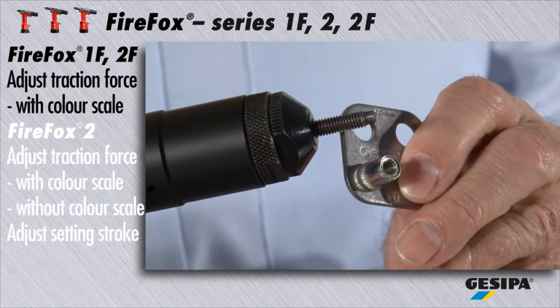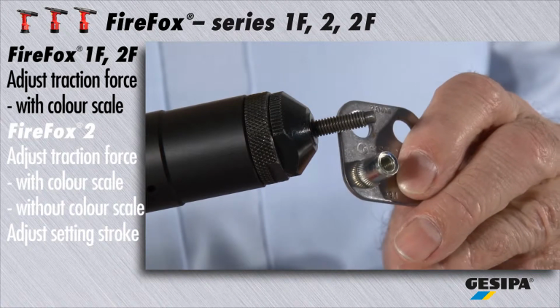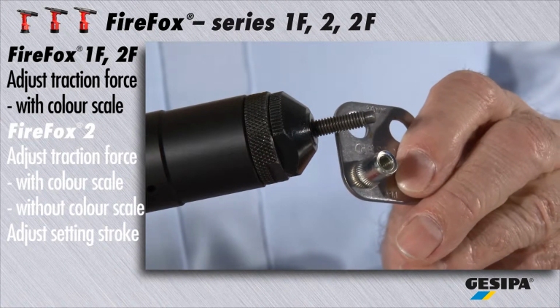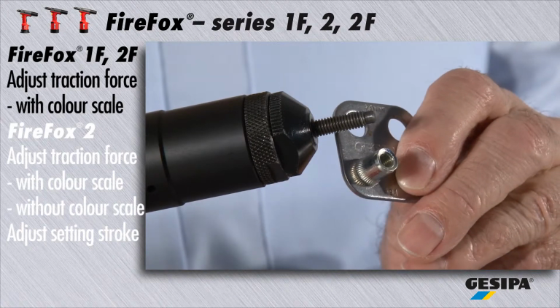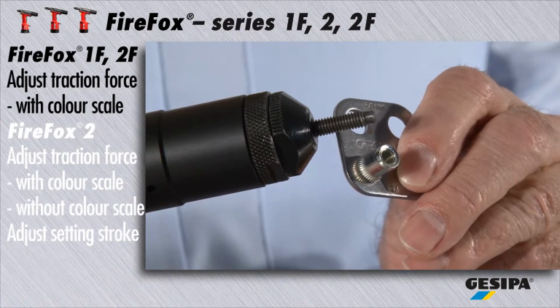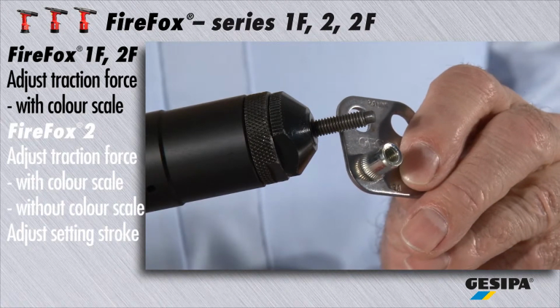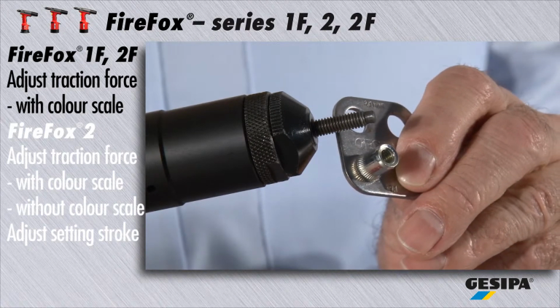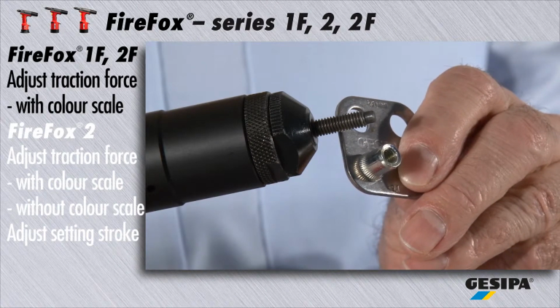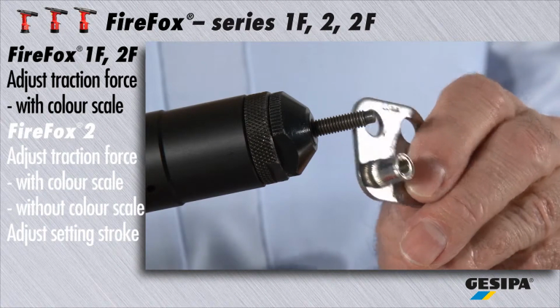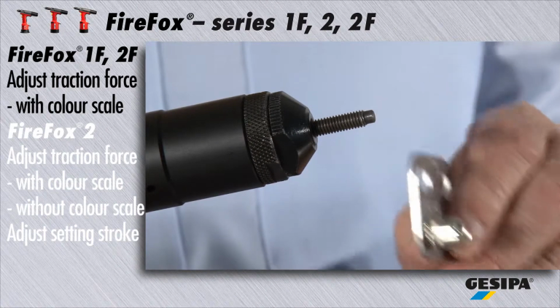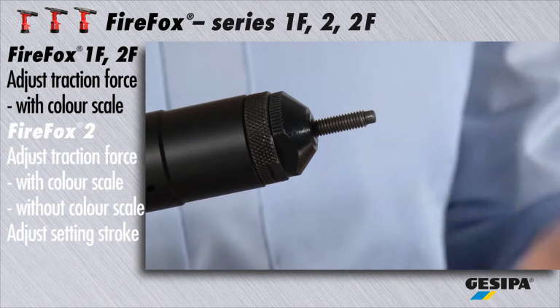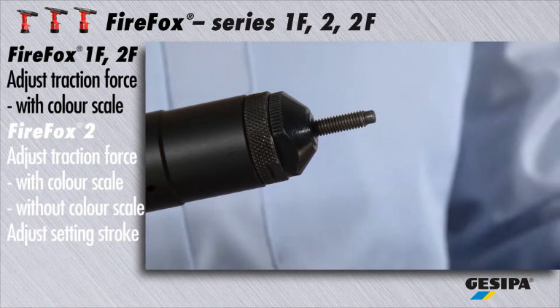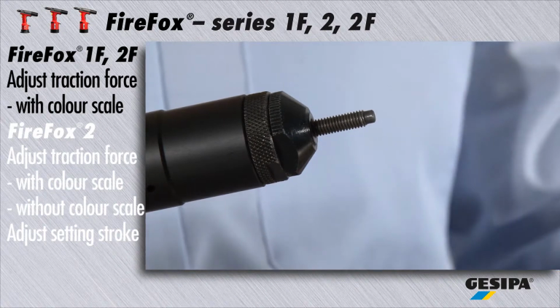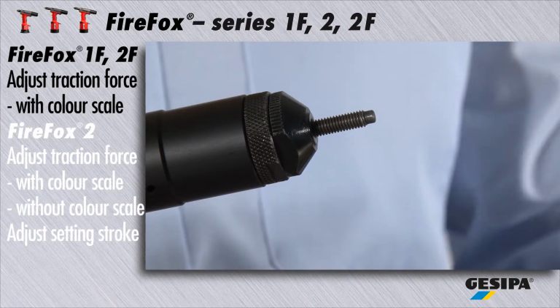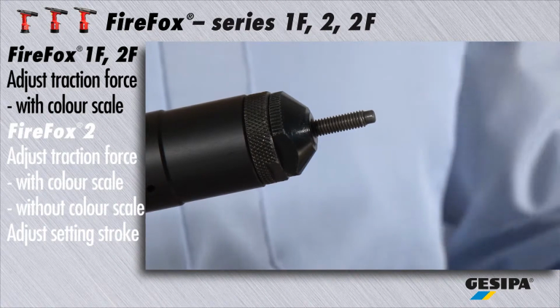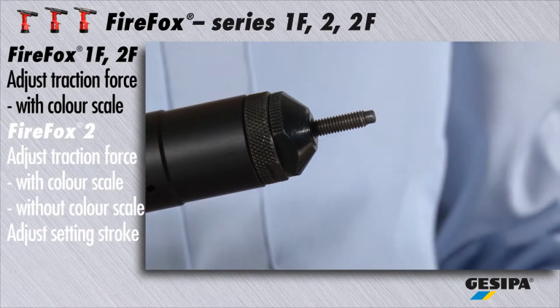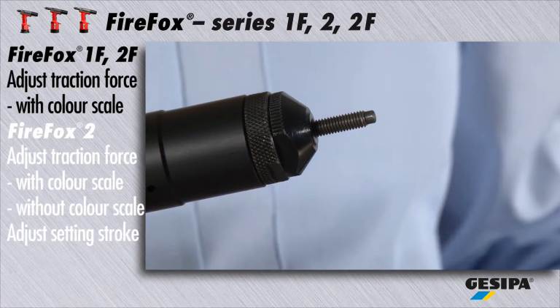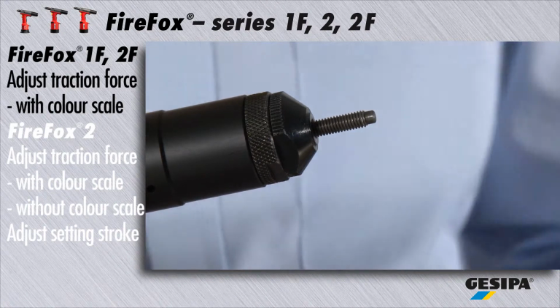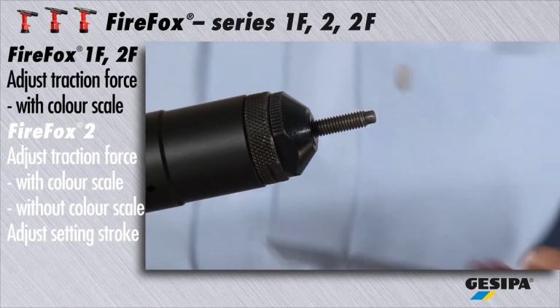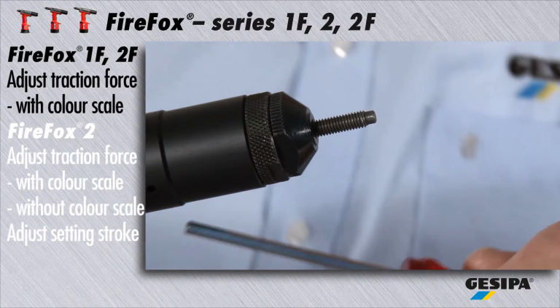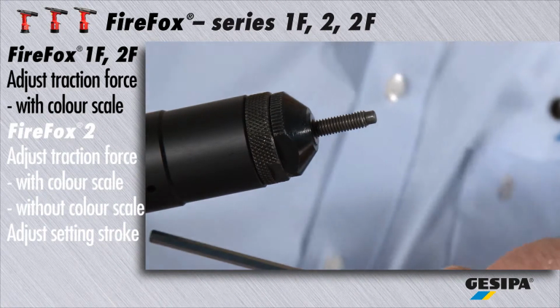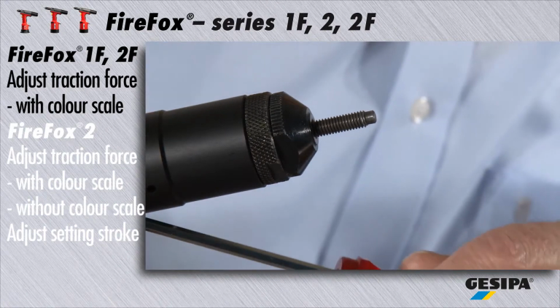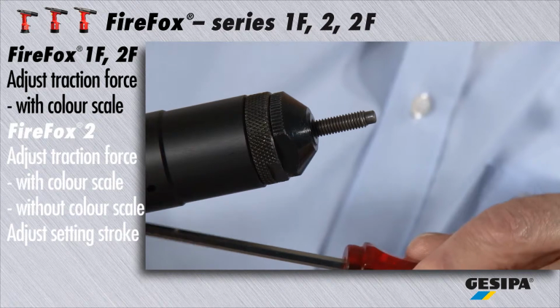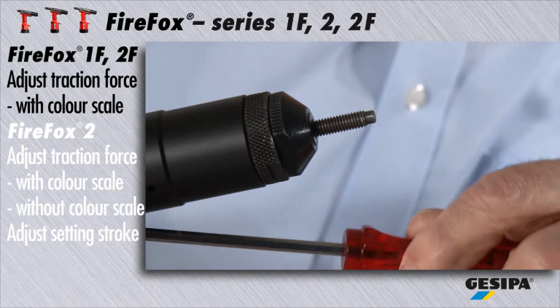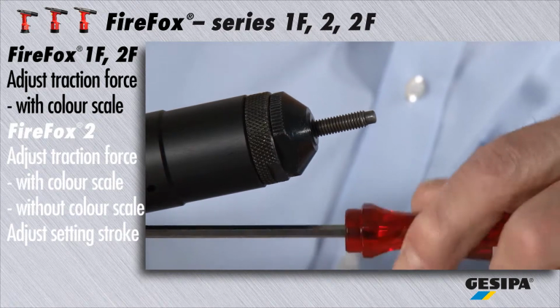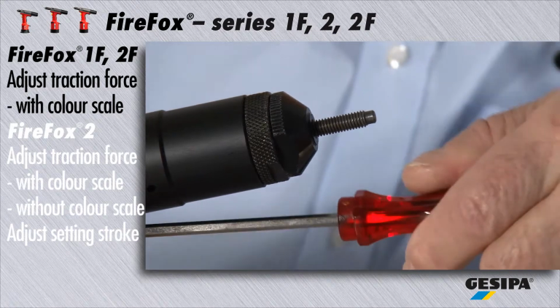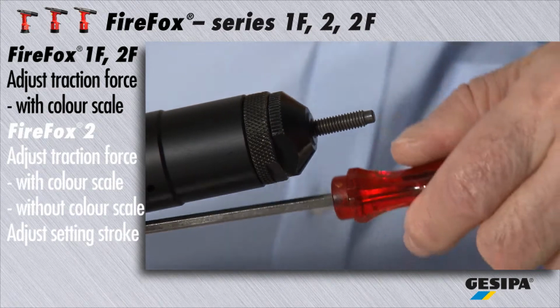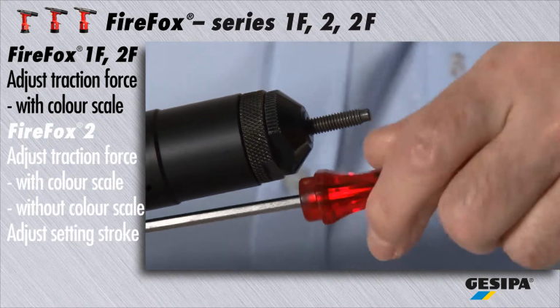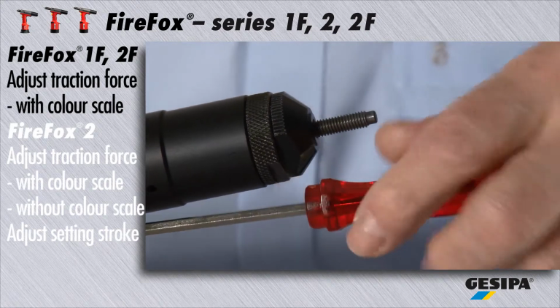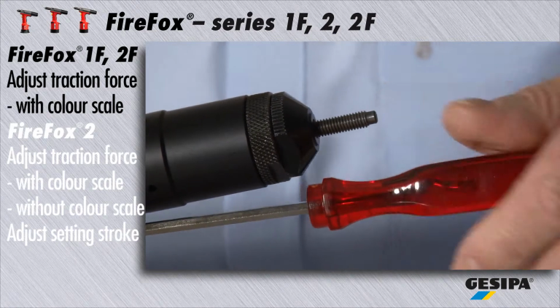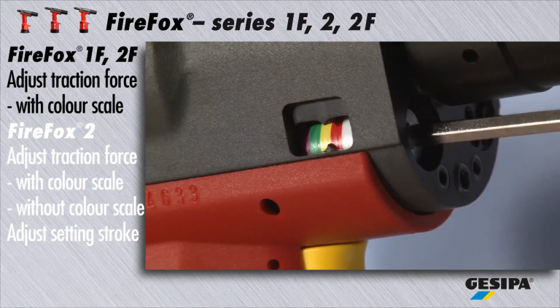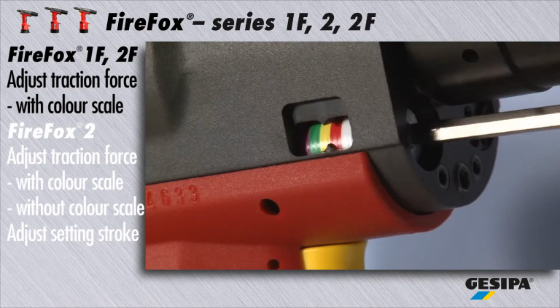If the blind rivet nut has not been set correctly, you have to increase or reduce the traction force gradually.